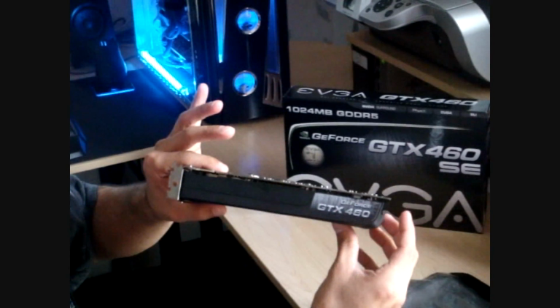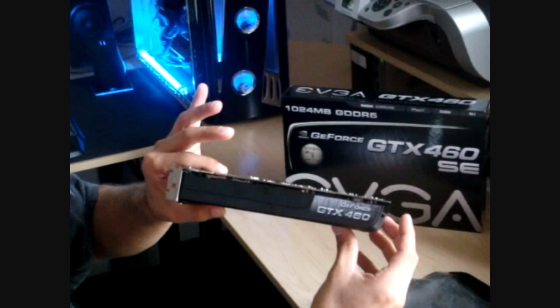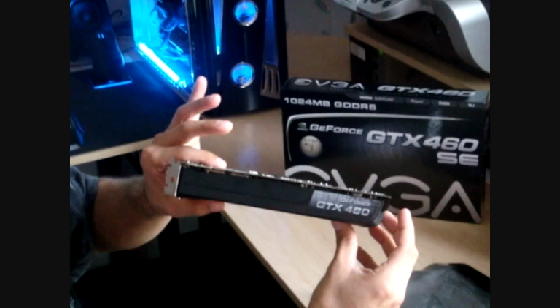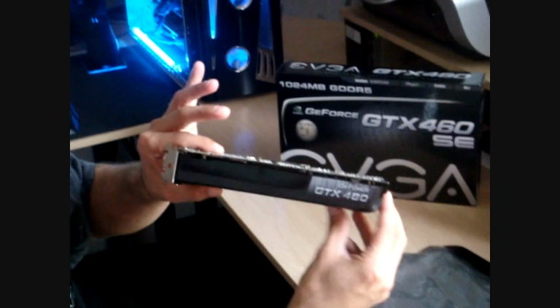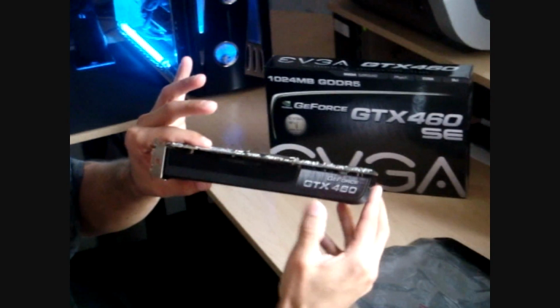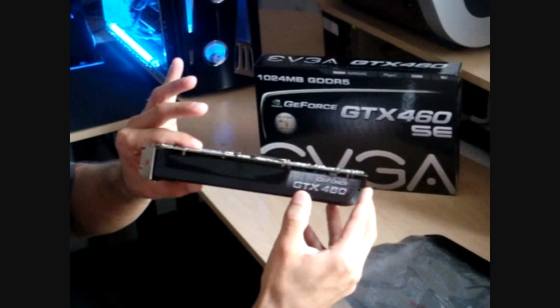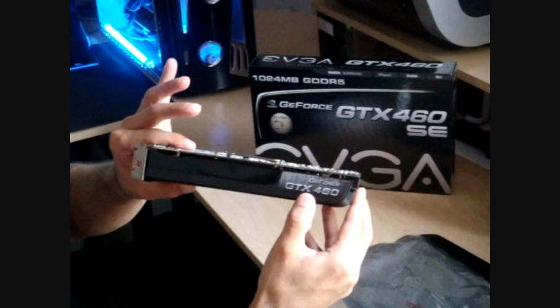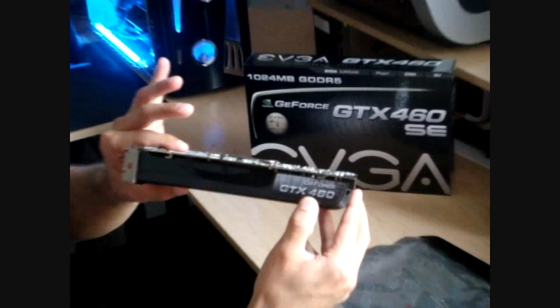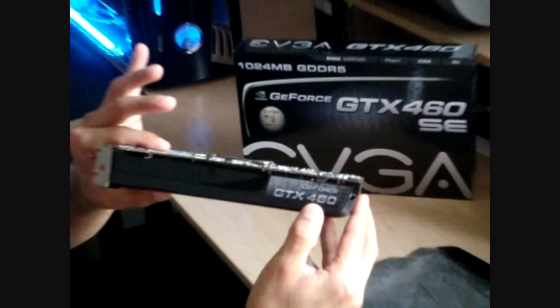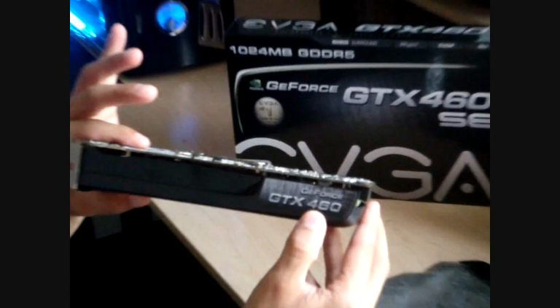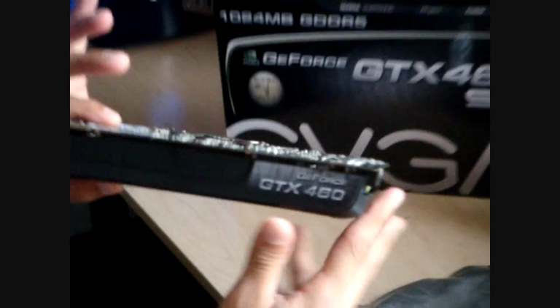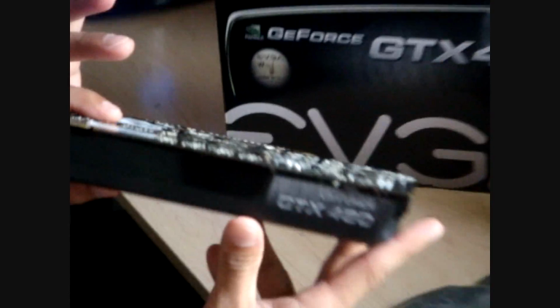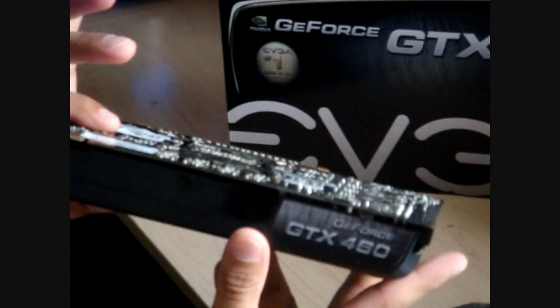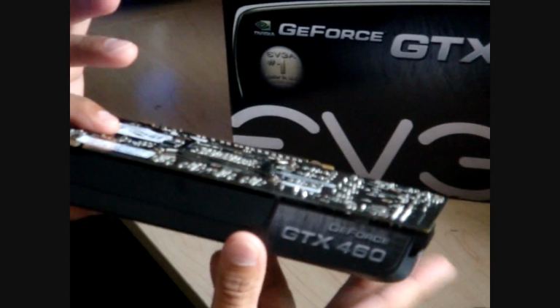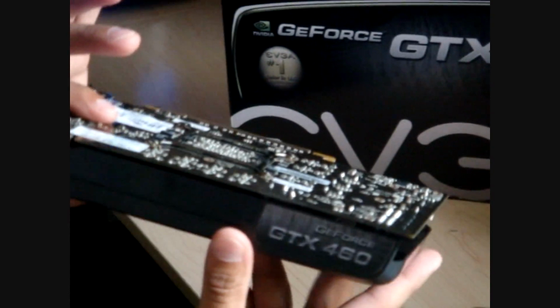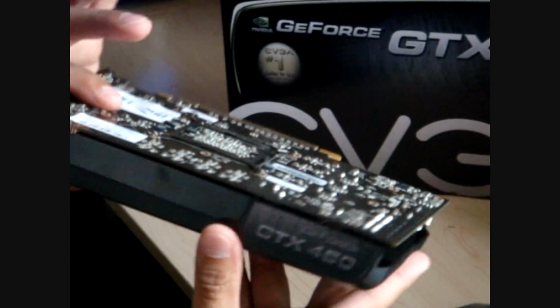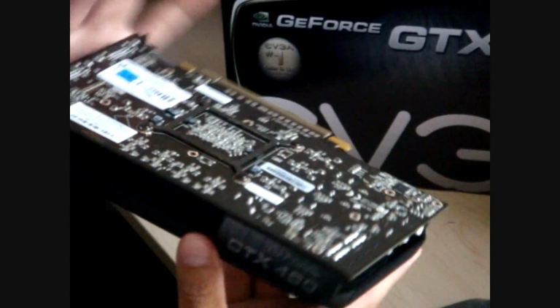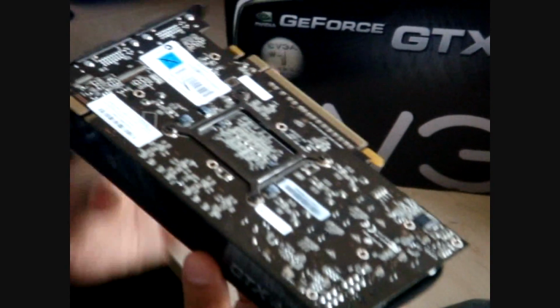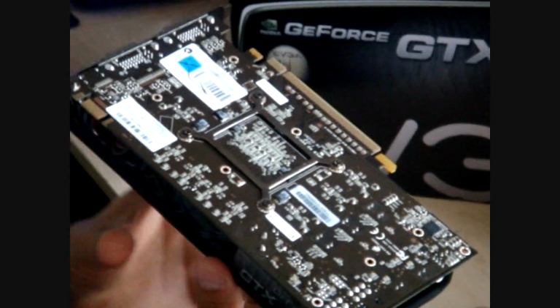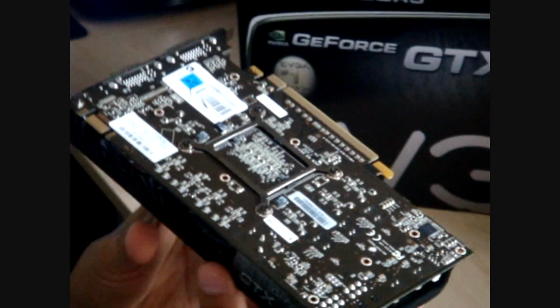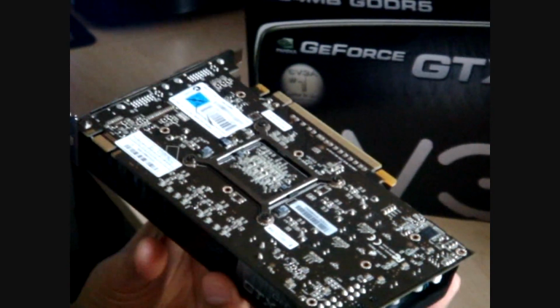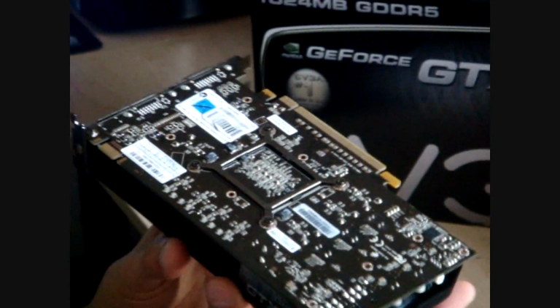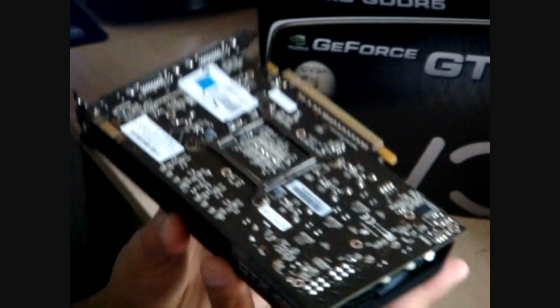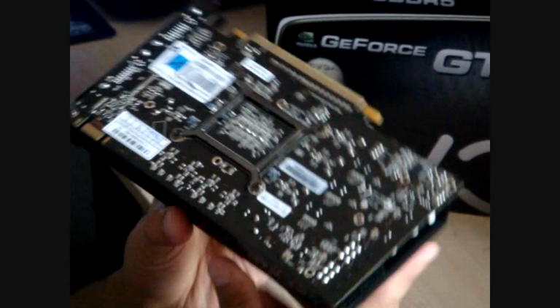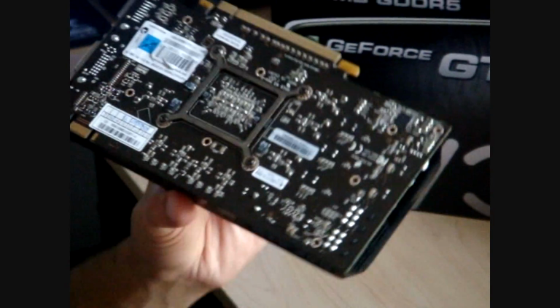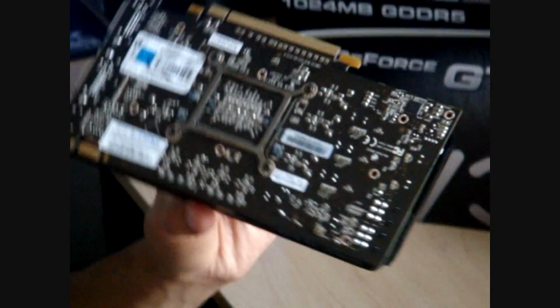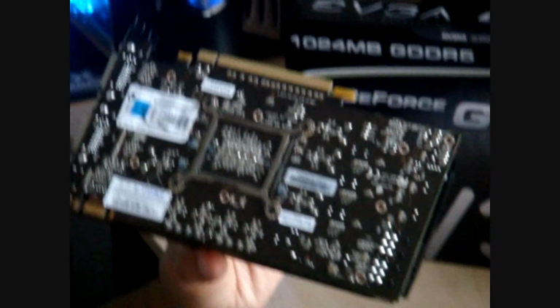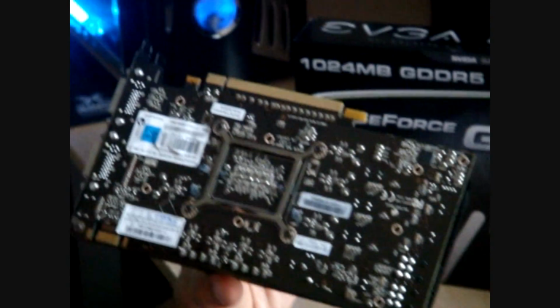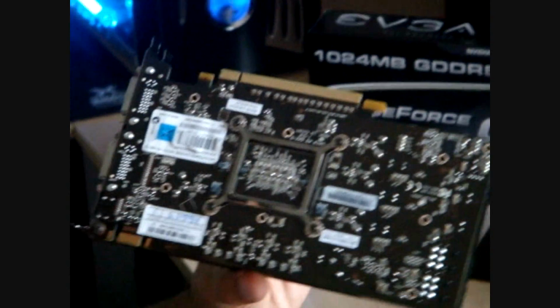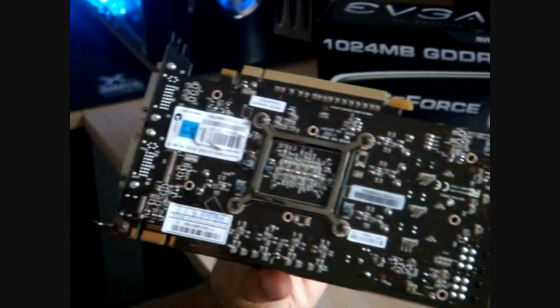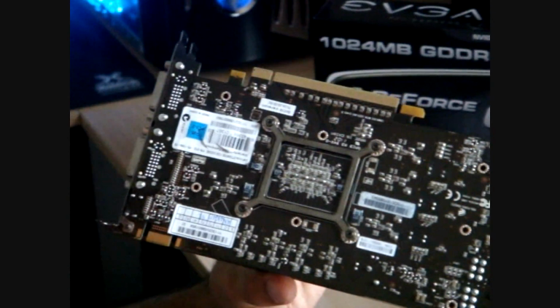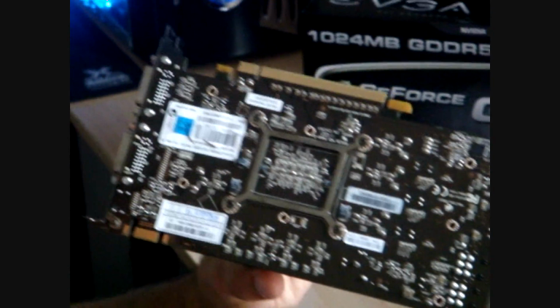This is the GeForce GTX 460. Very nice card.